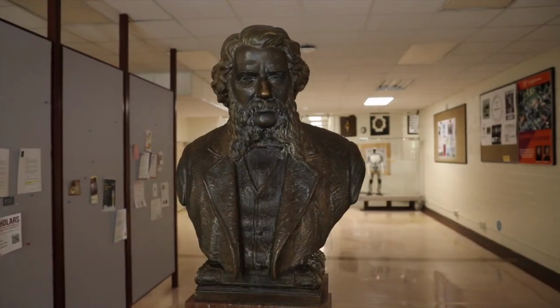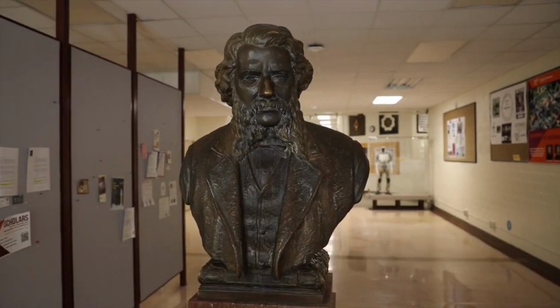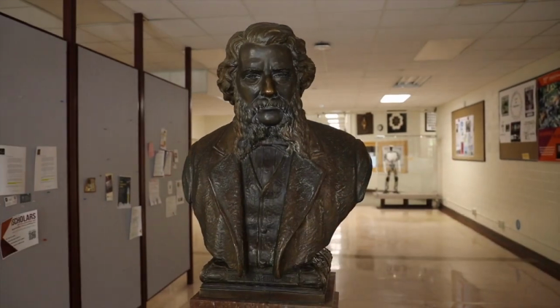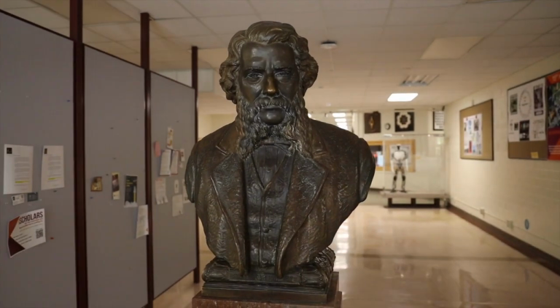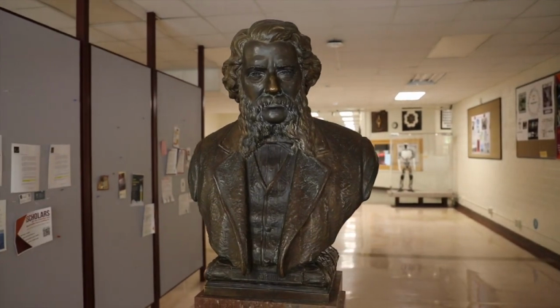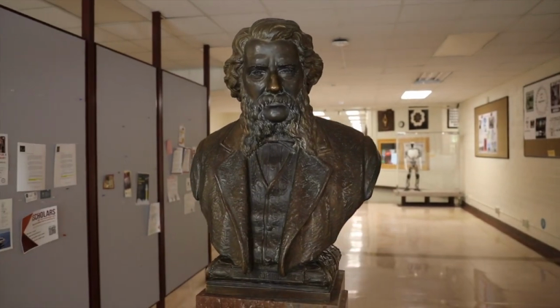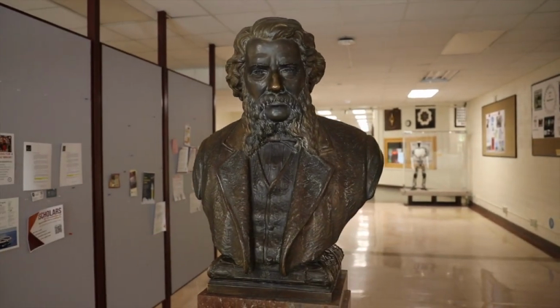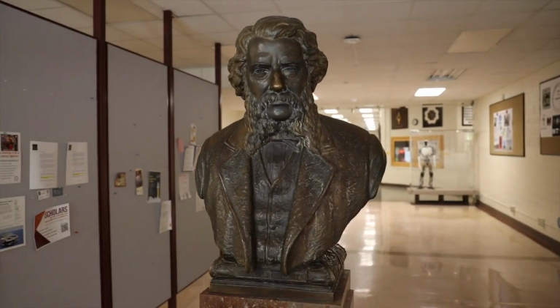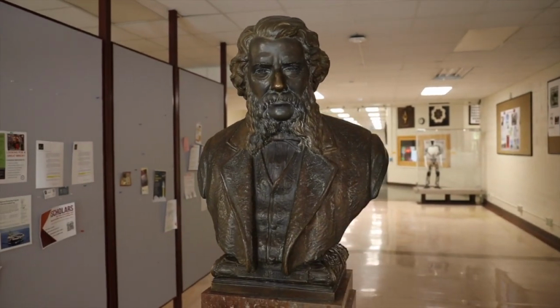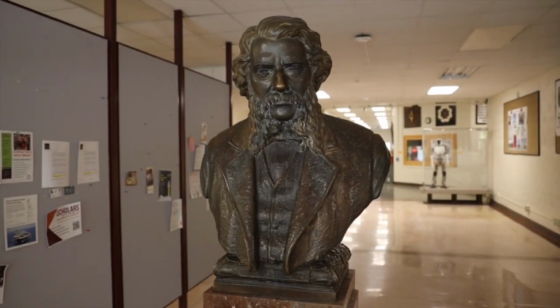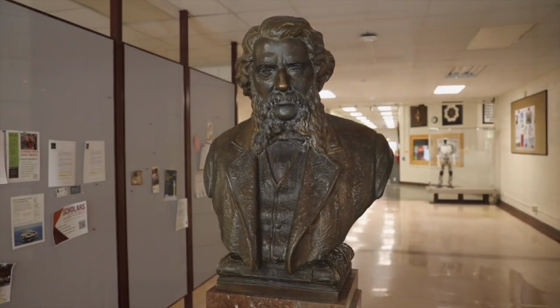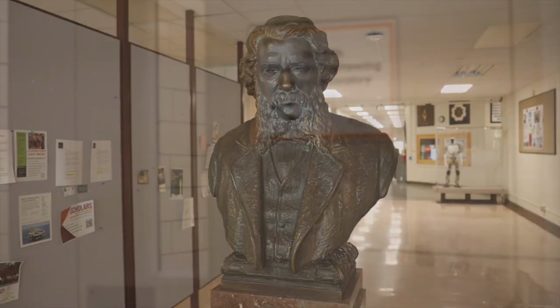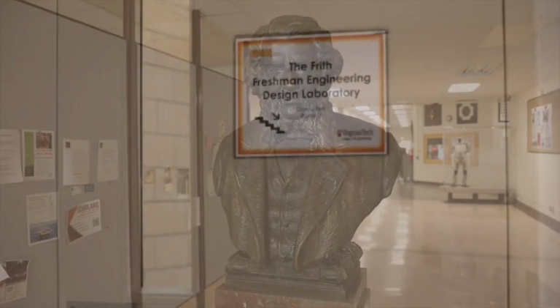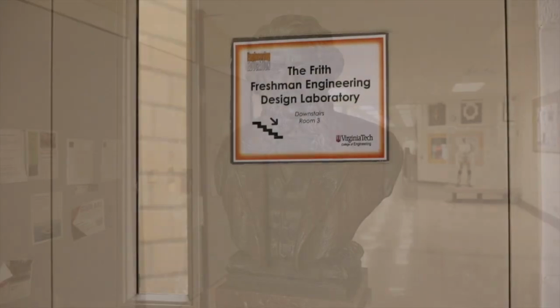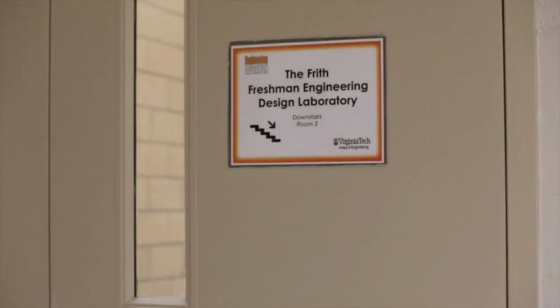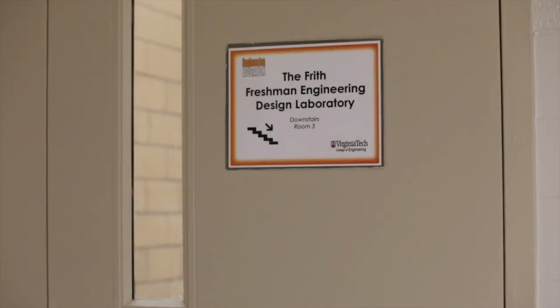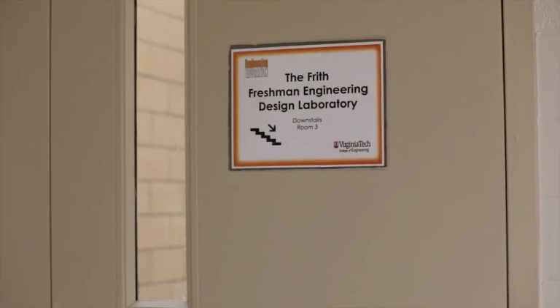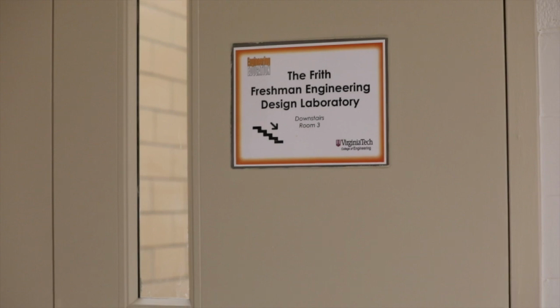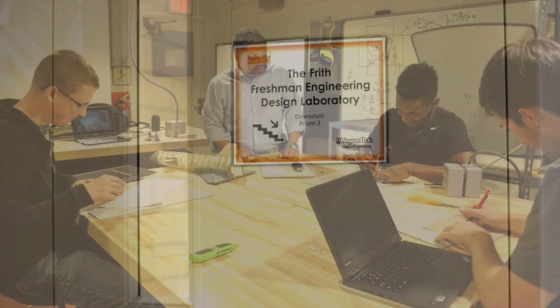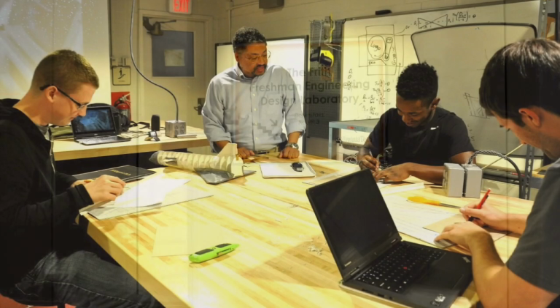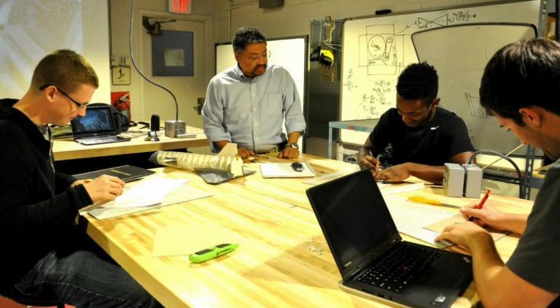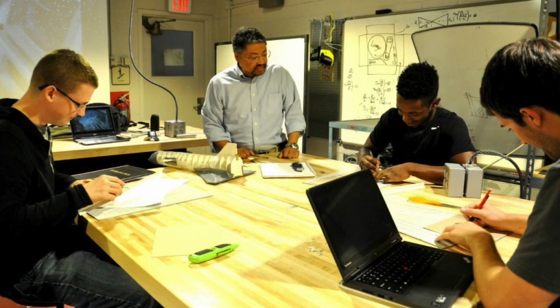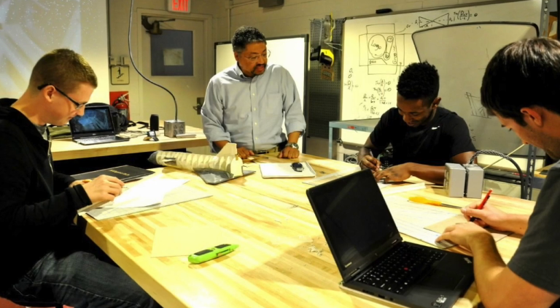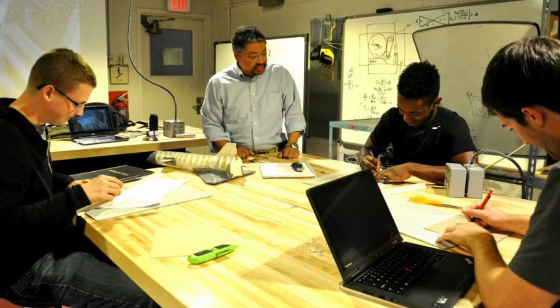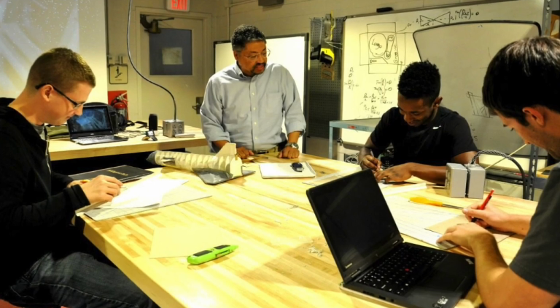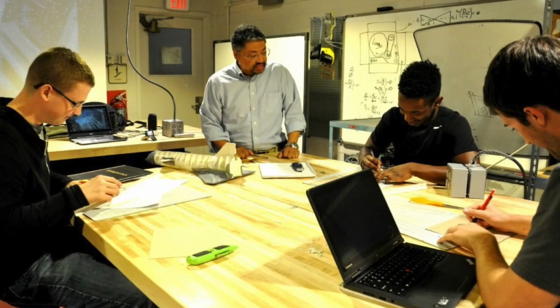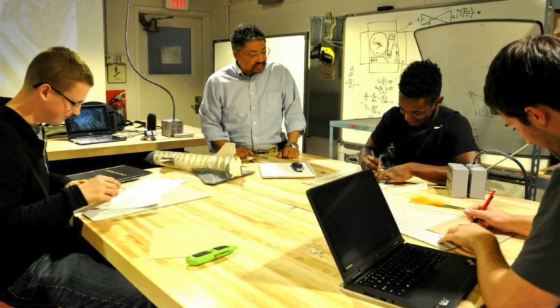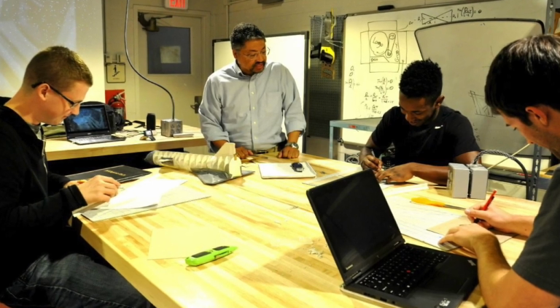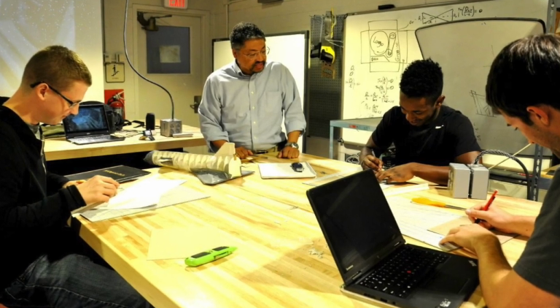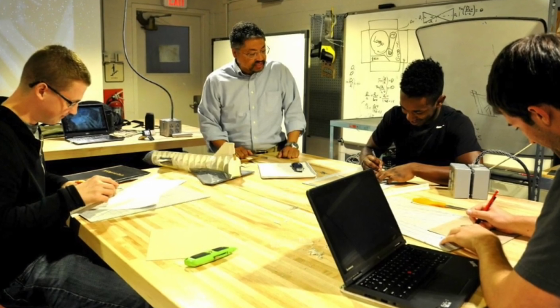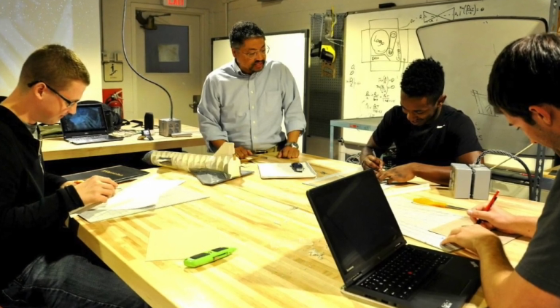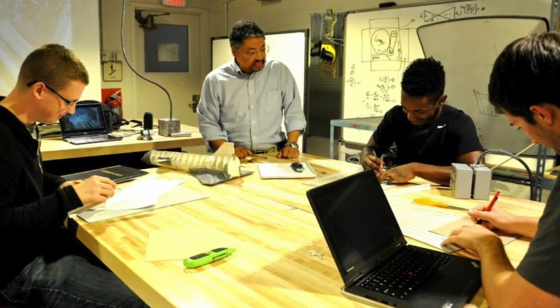There are many research spaces in Randolph Hall, including the Frith Lab, which is a space designed to support first-year engineering students.